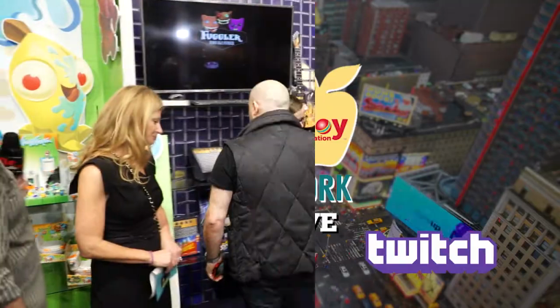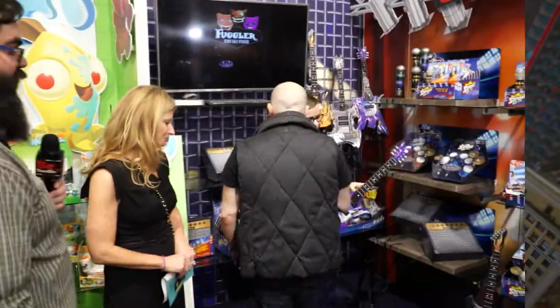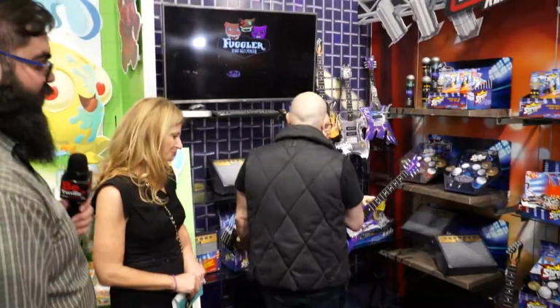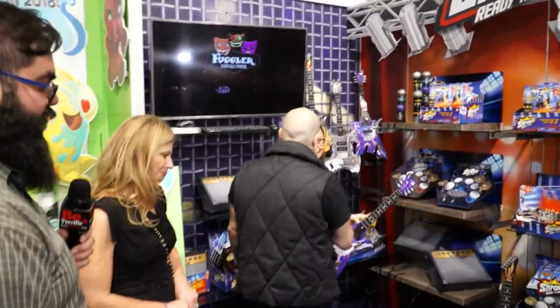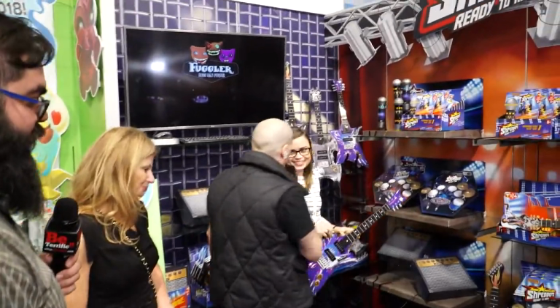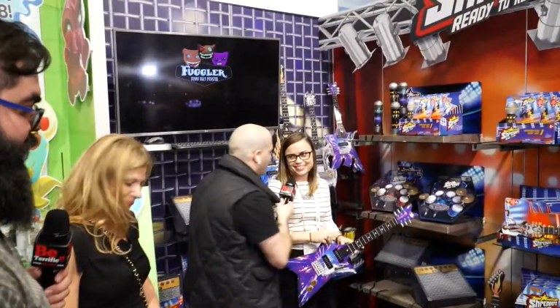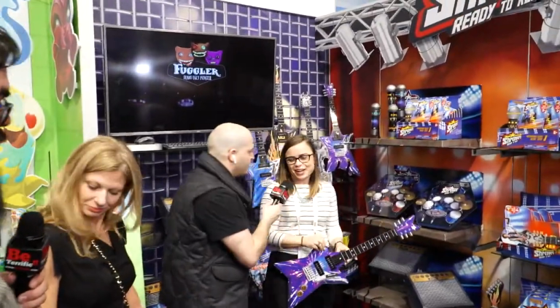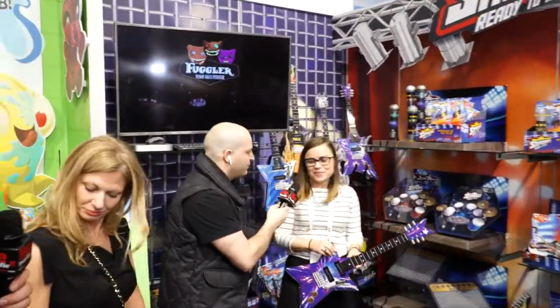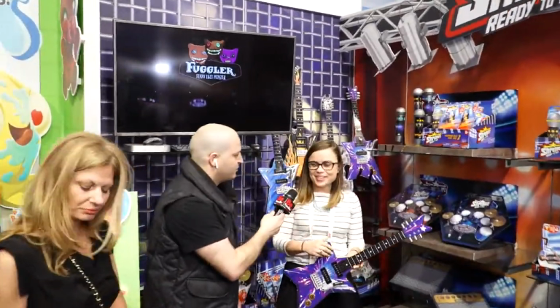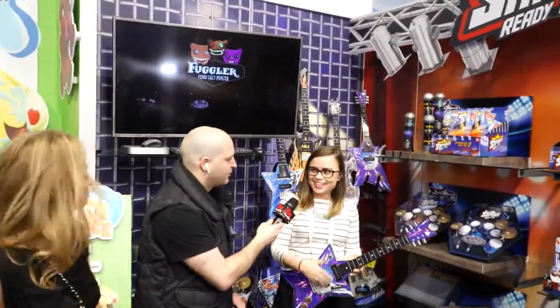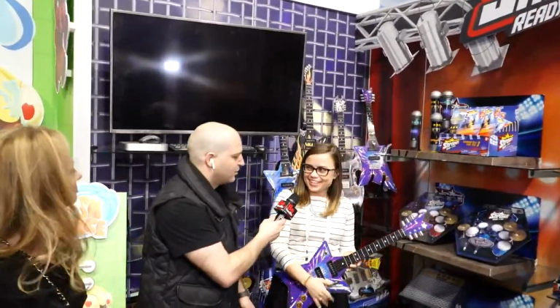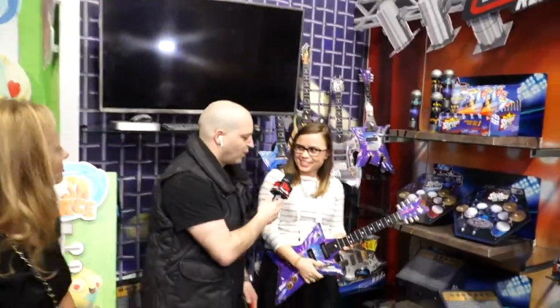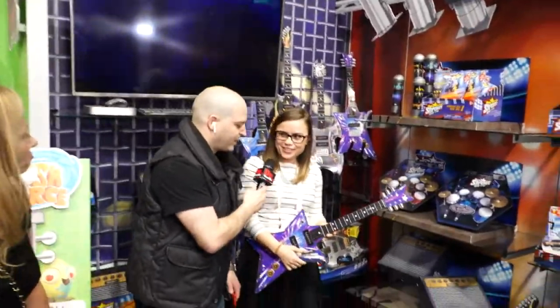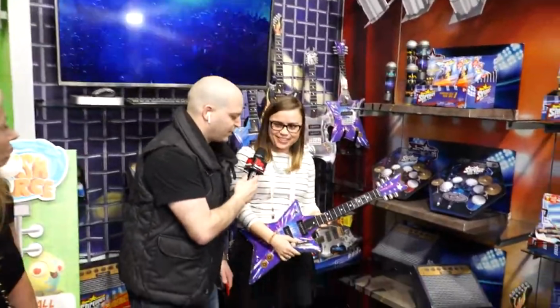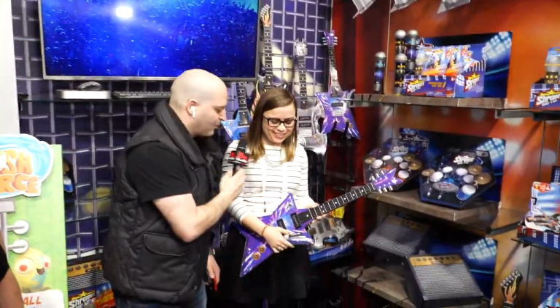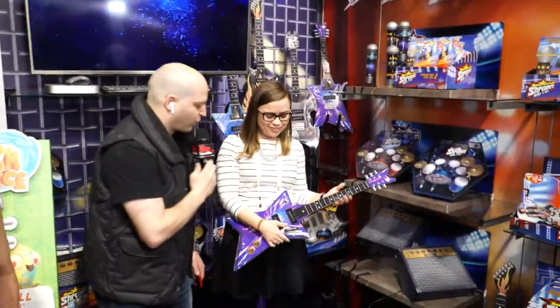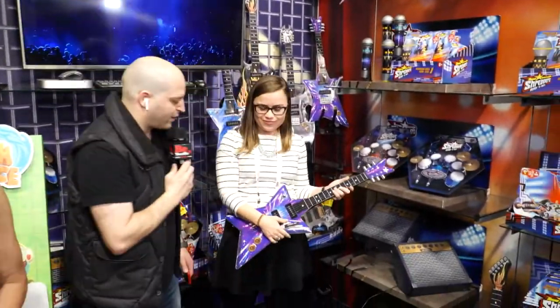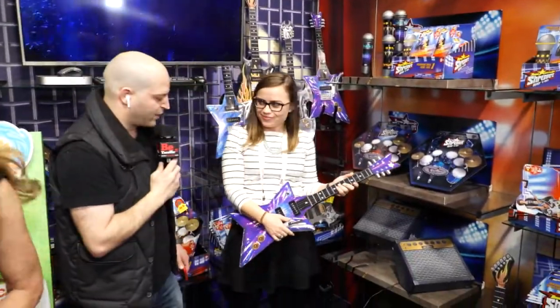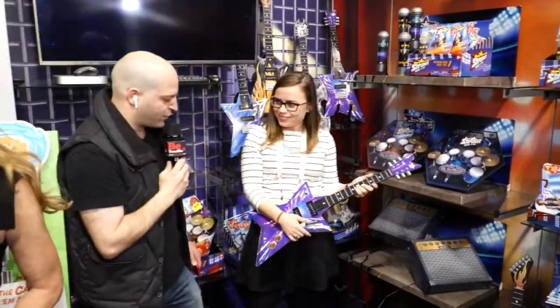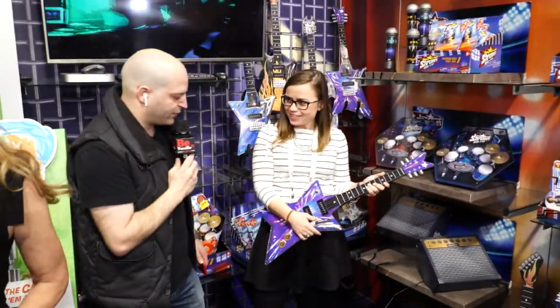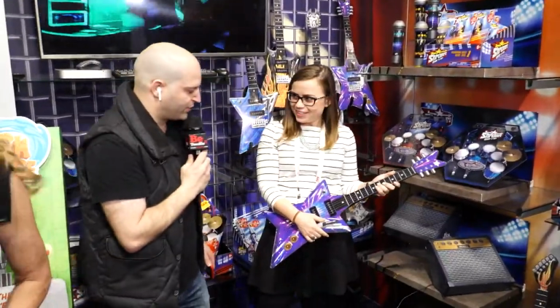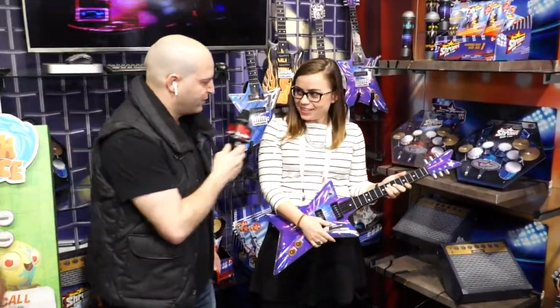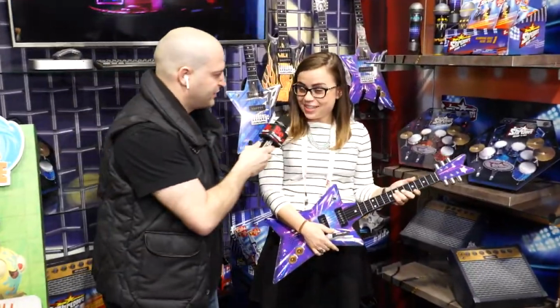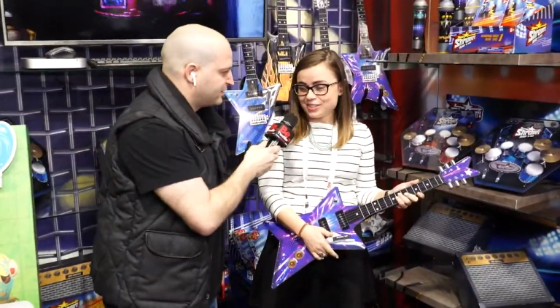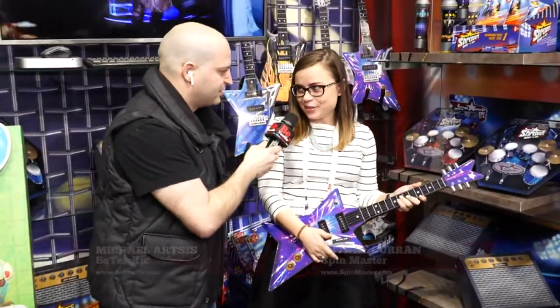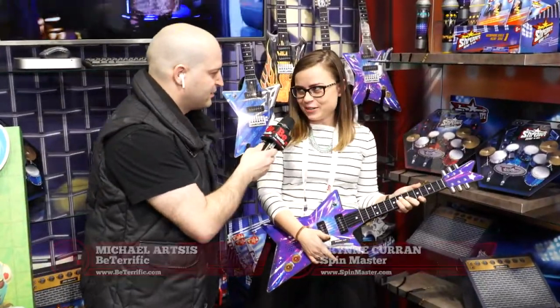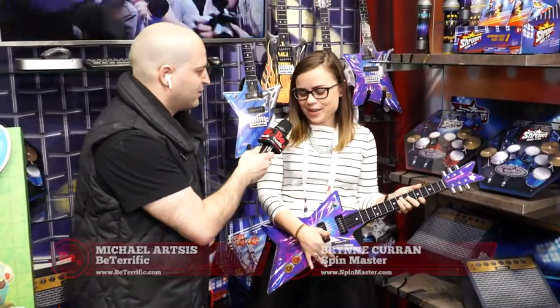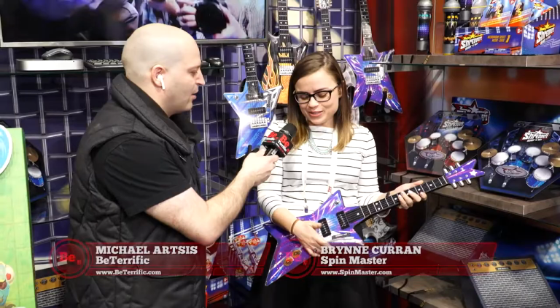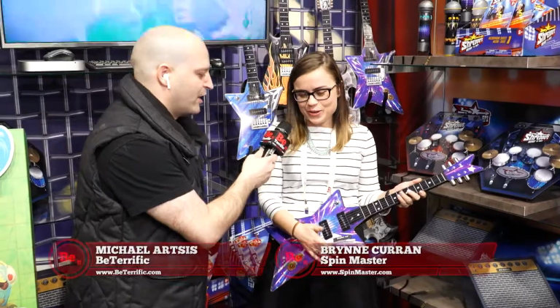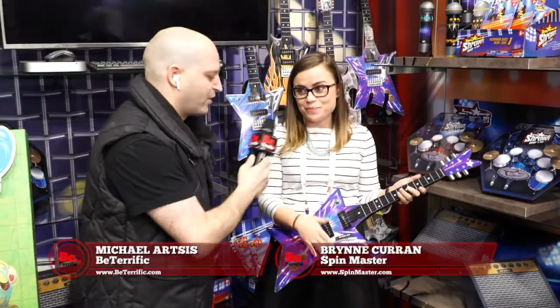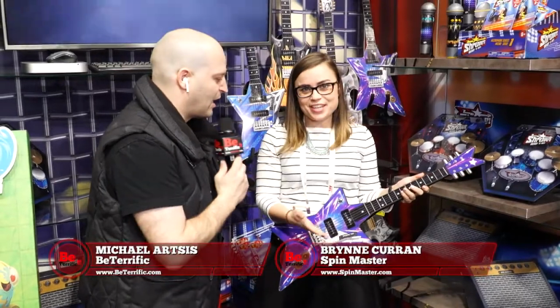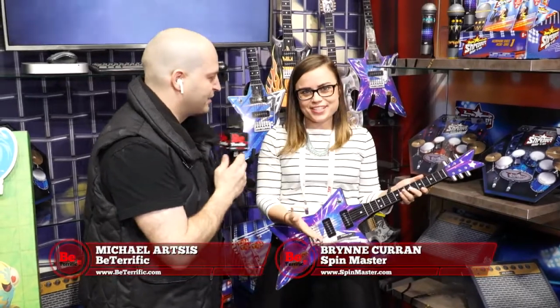Hey Brynn, how are you? I'm good, thanks. How are you doing? I'm great. Are we going to shred some tunes? Yes. Are you ready to rock? I'm ready to rock.